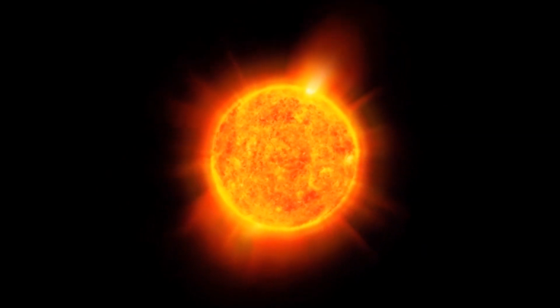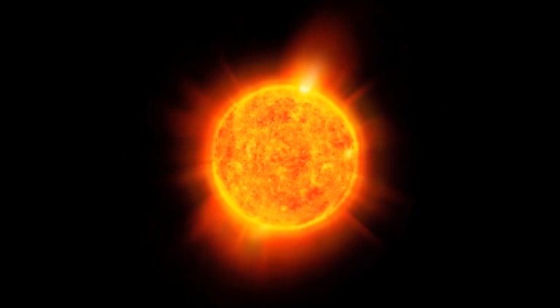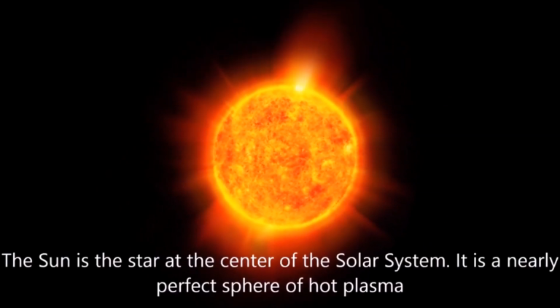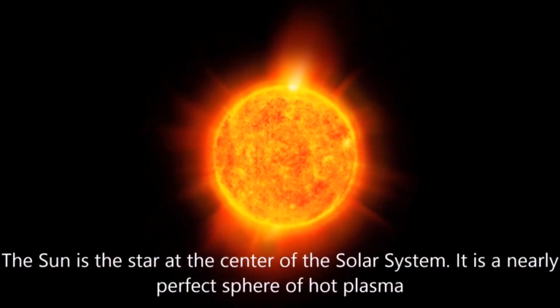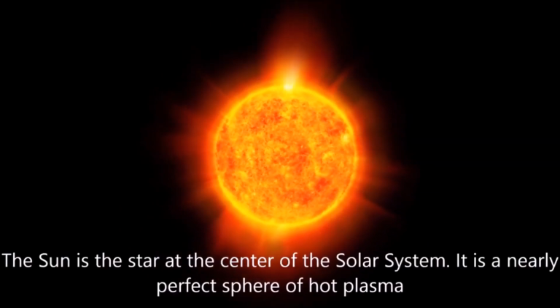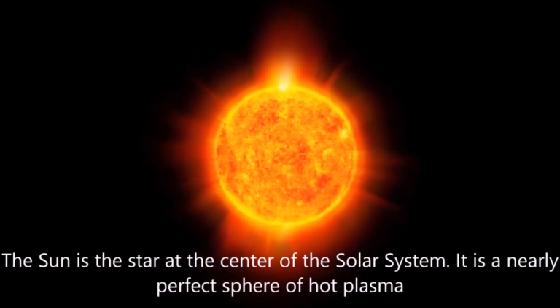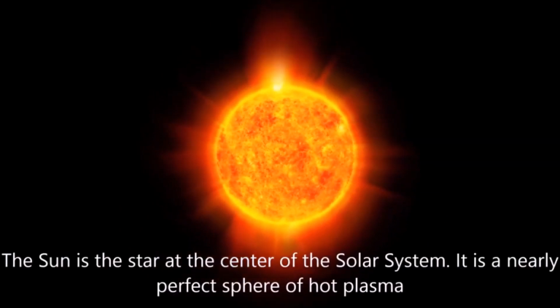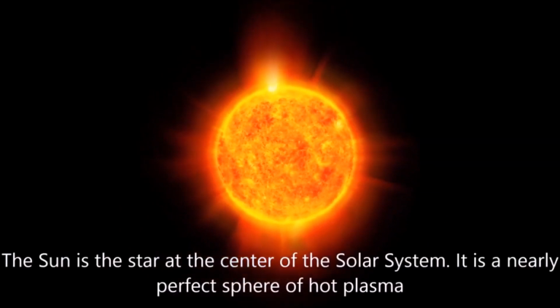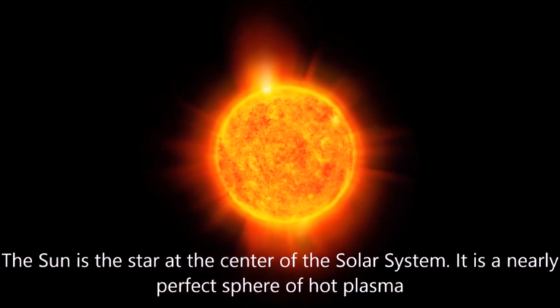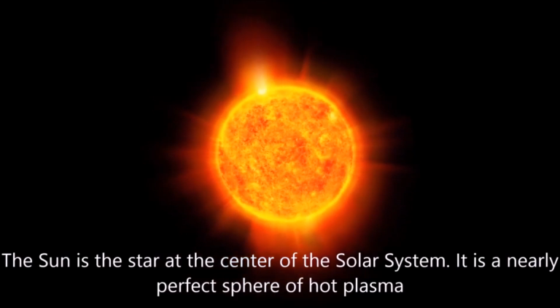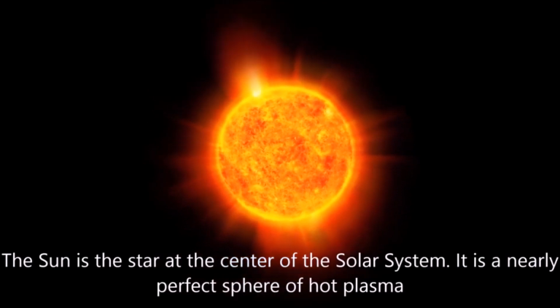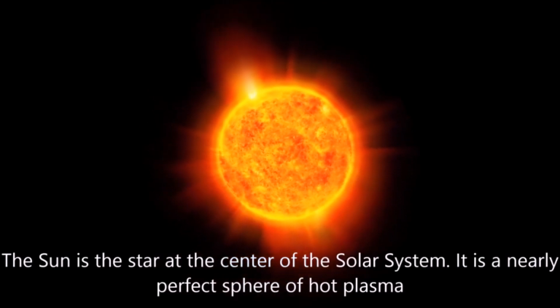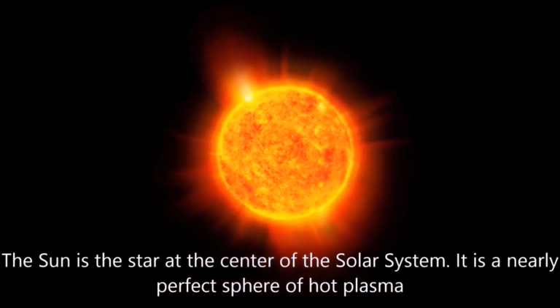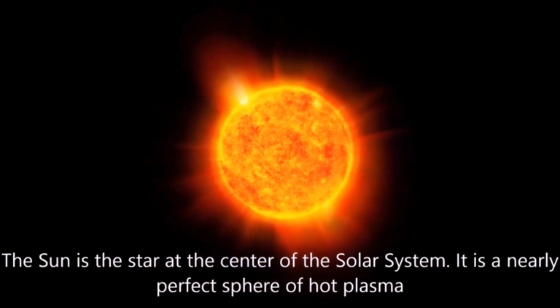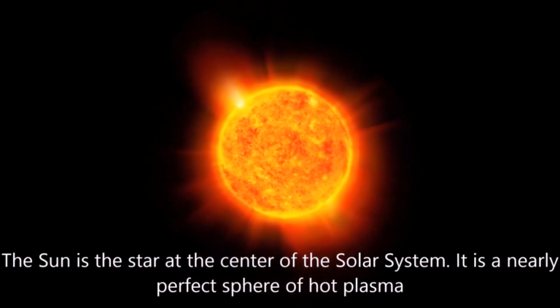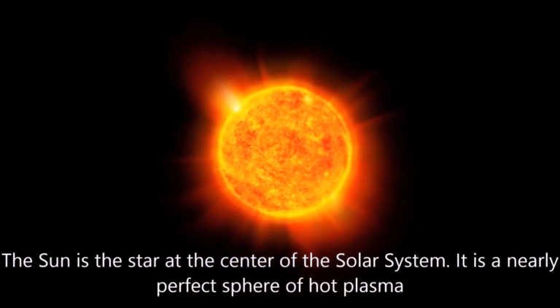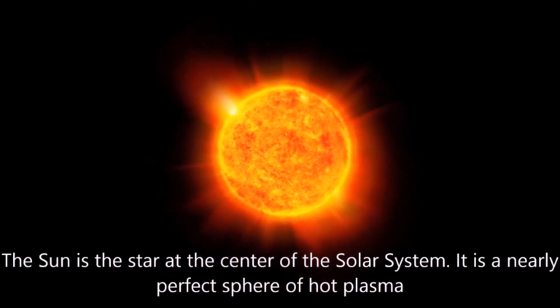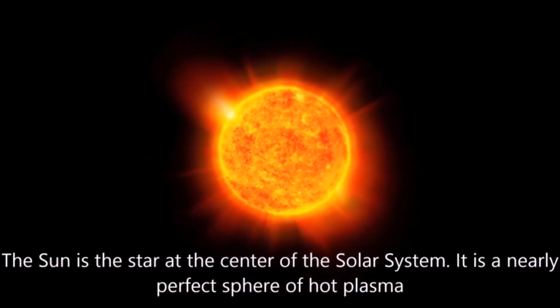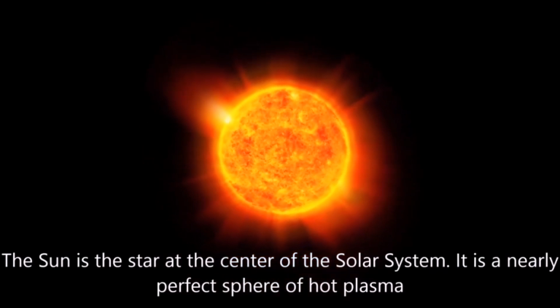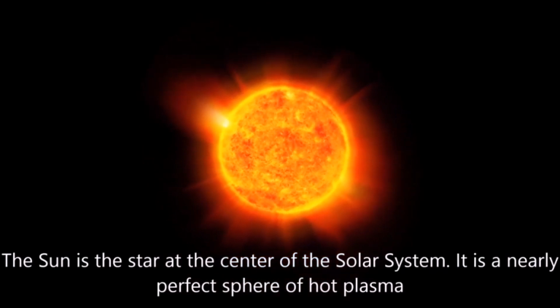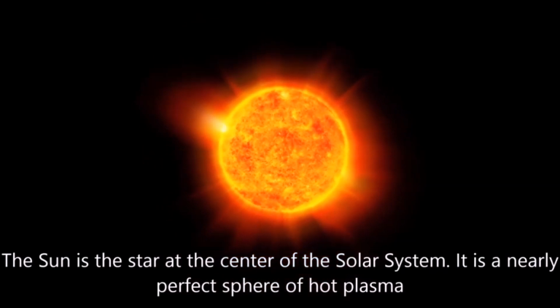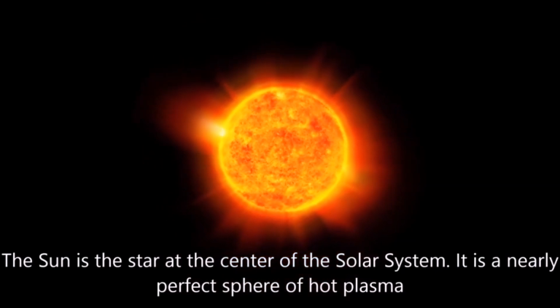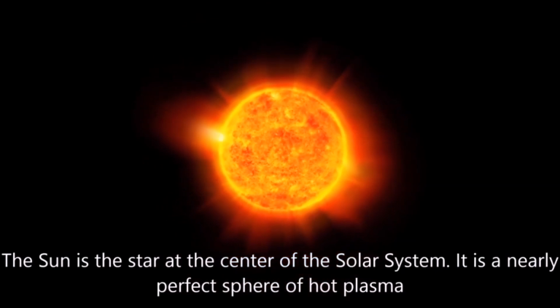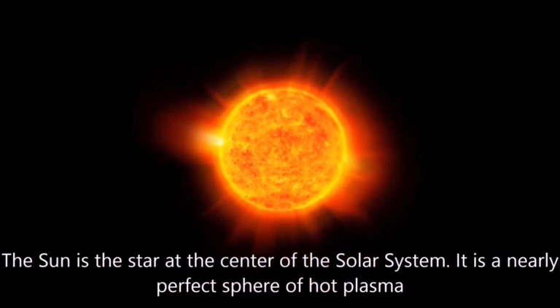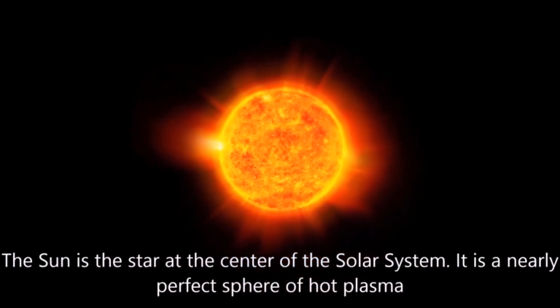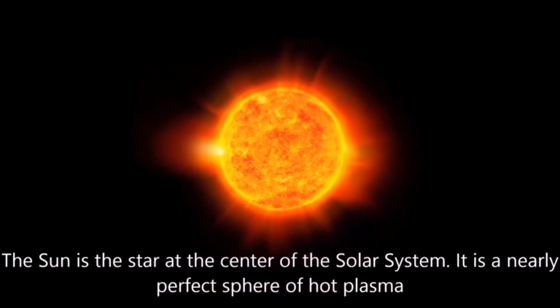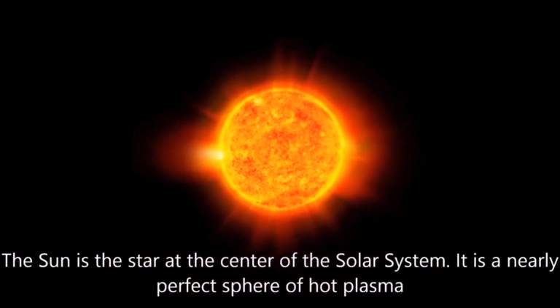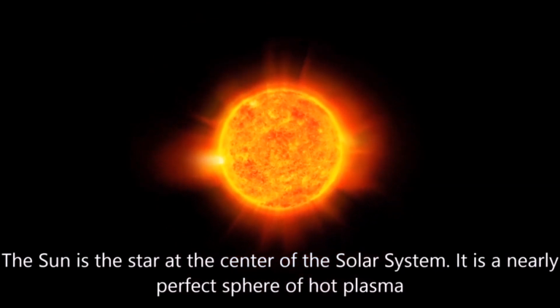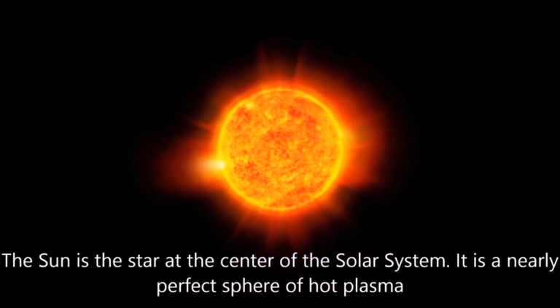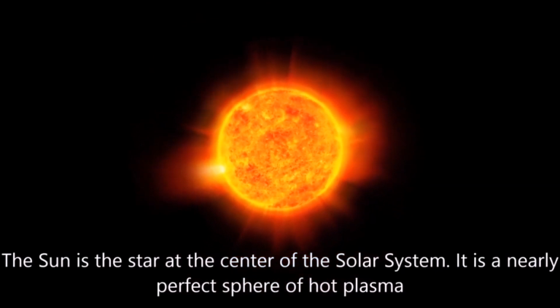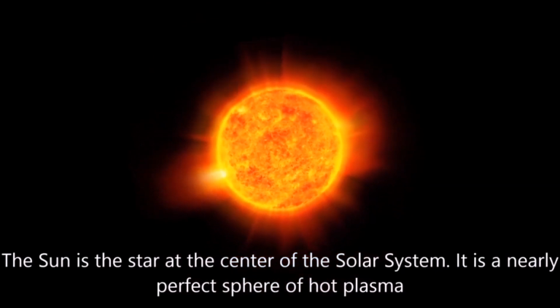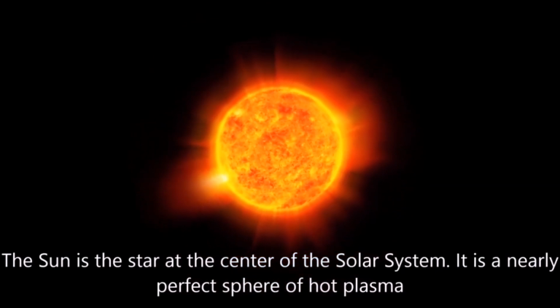The sun is the star at the center of the solar system. It is a nearly perfect sphere of hot plasma.